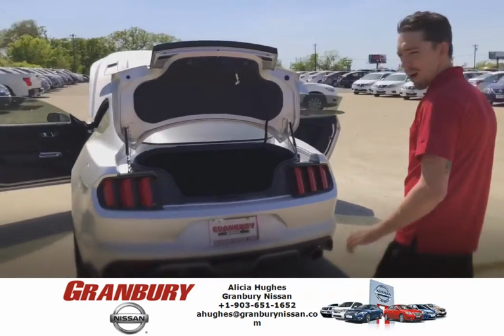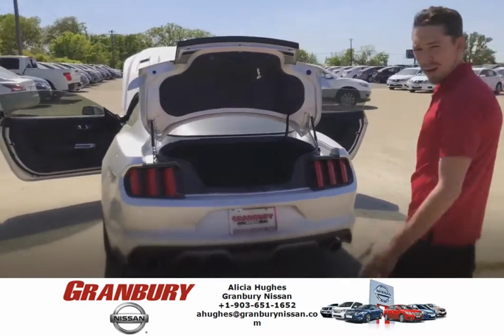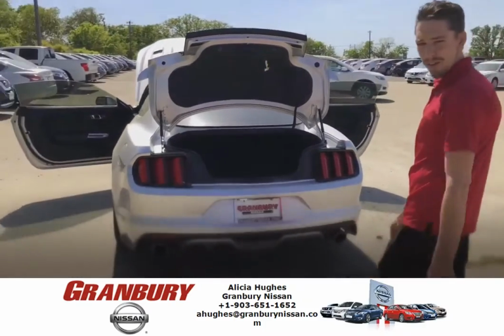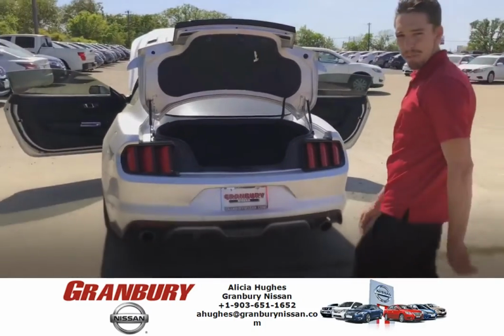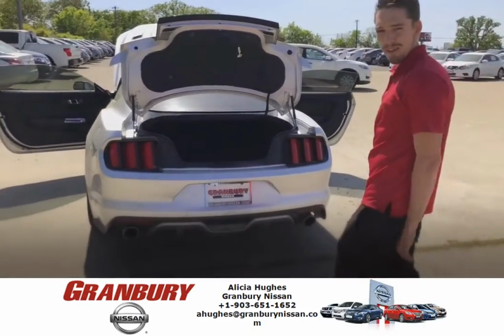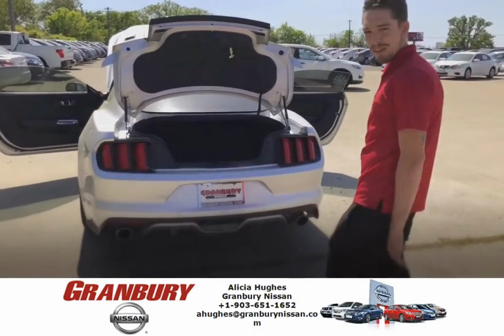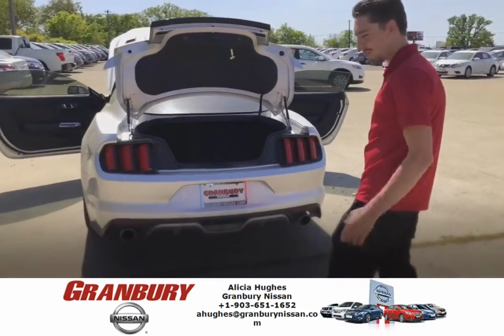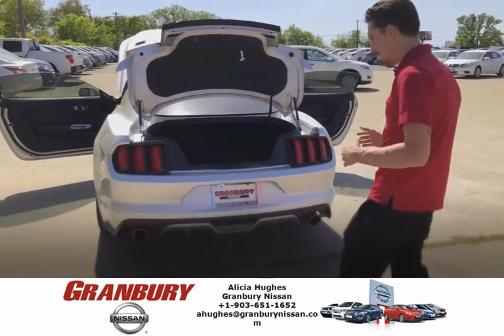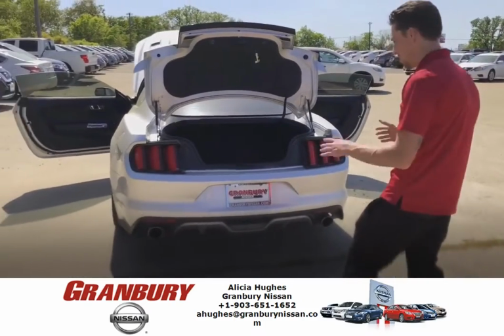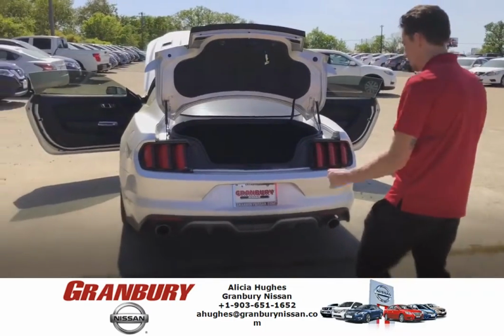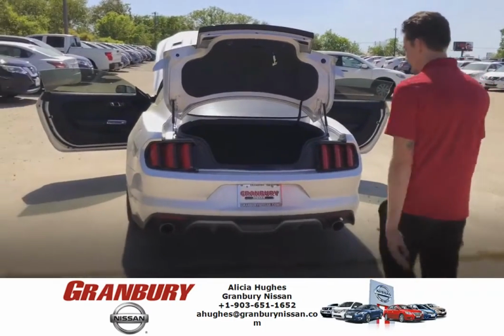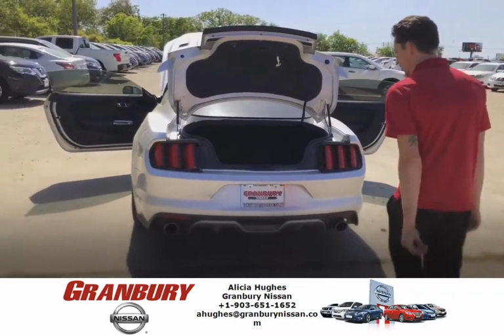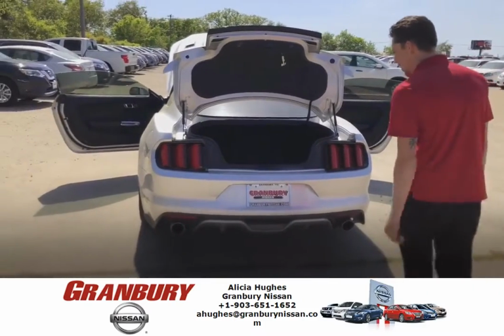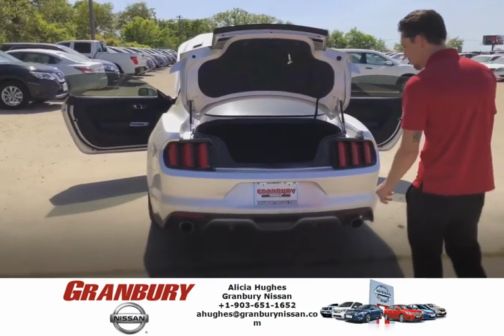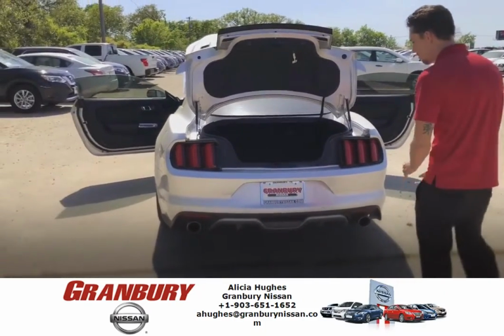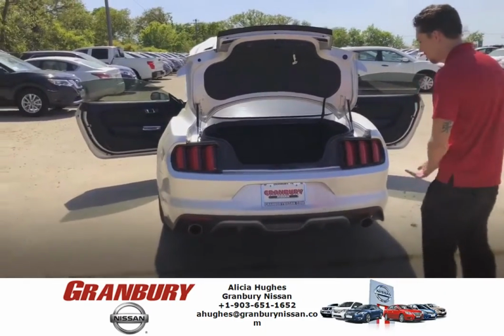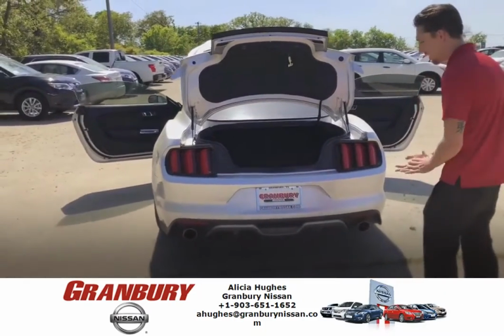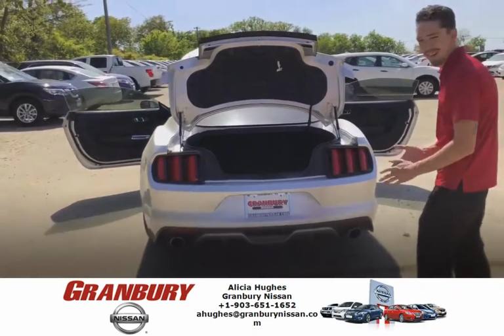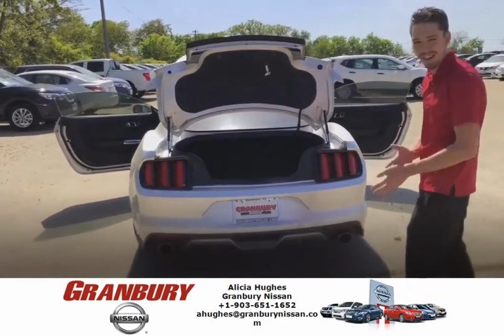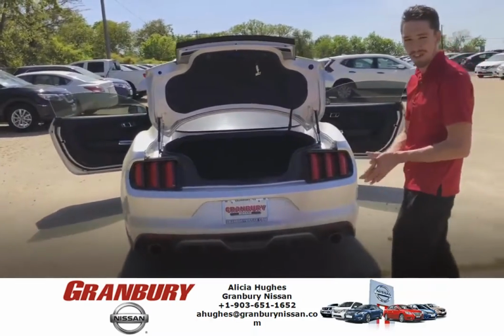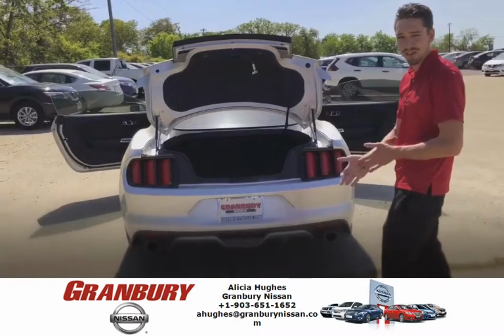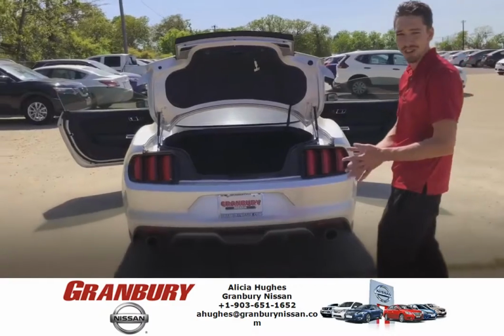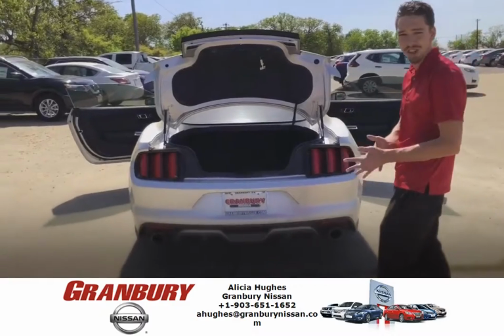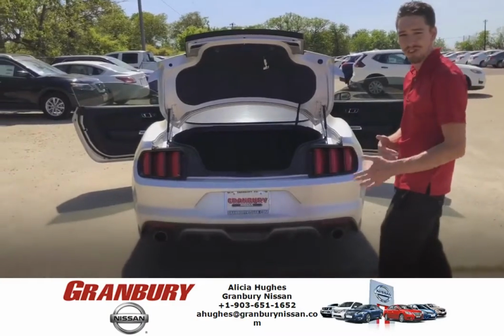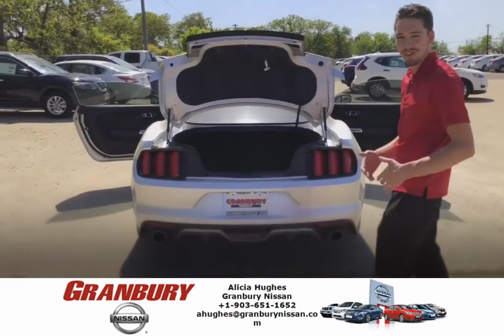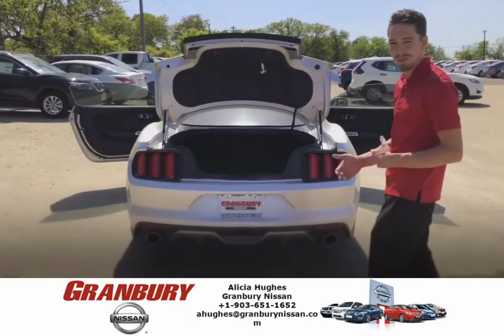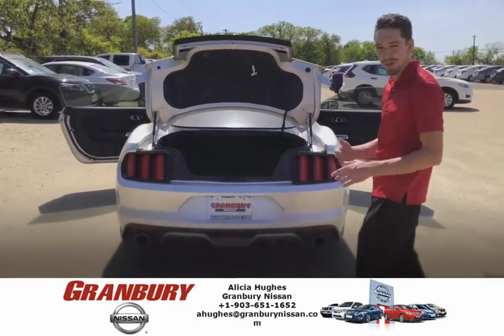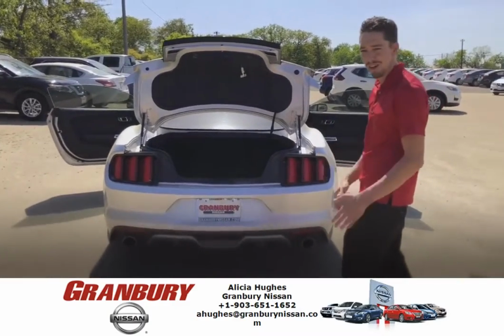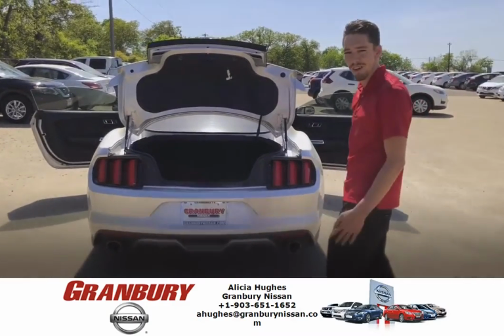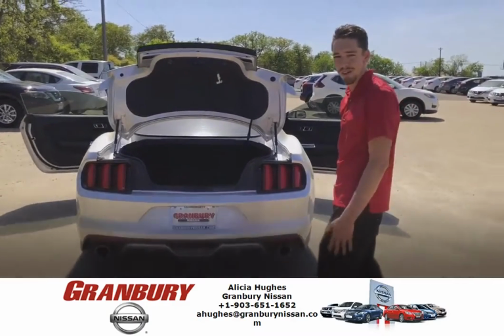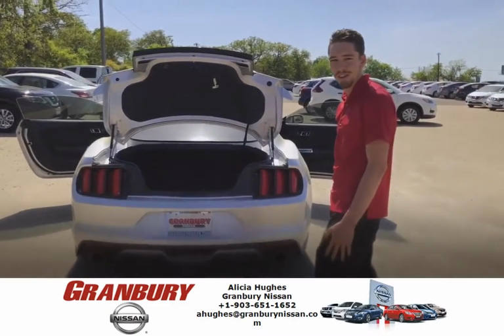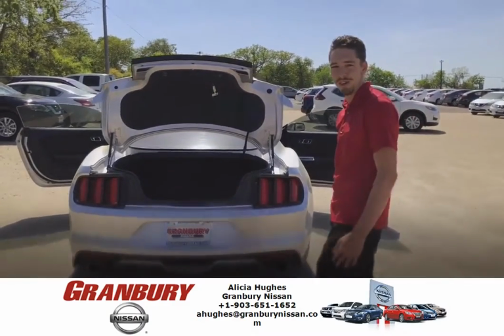Power everything — power seats, power windows, it's got a sync, and it's also got a shaker sound system. That way you can hear it over the exhaust.